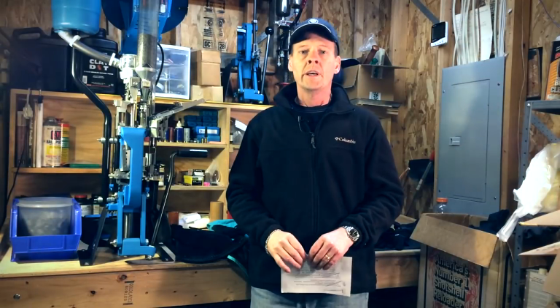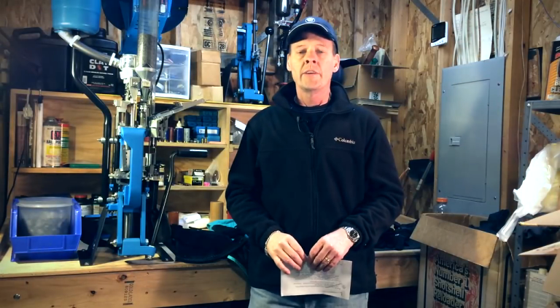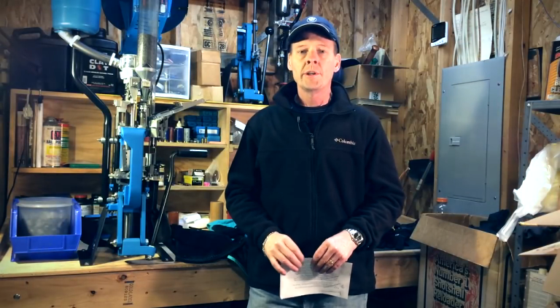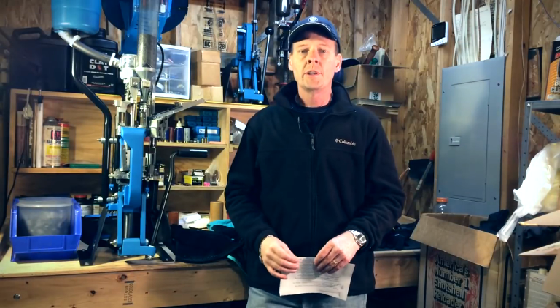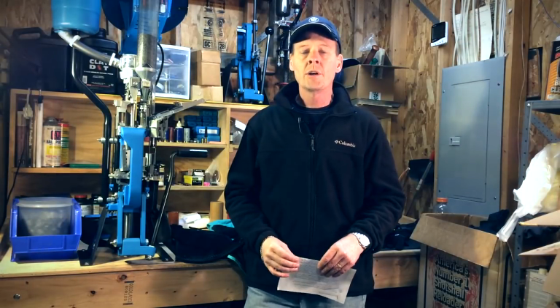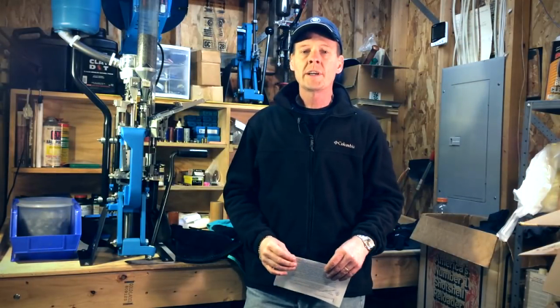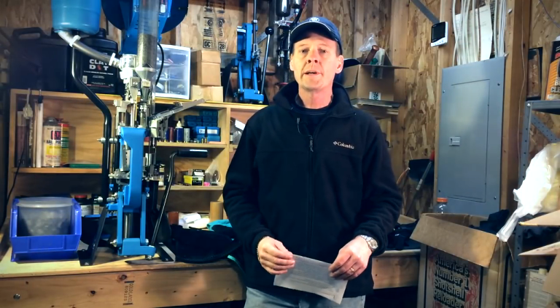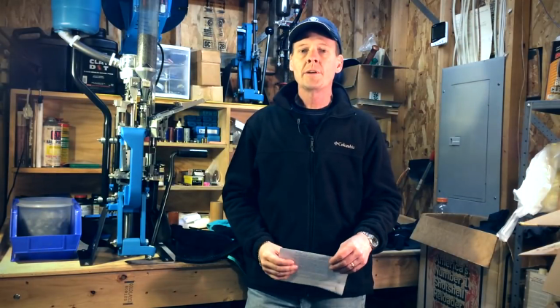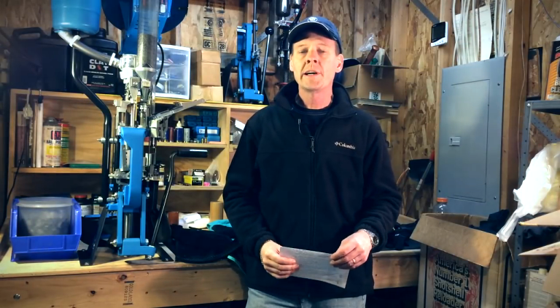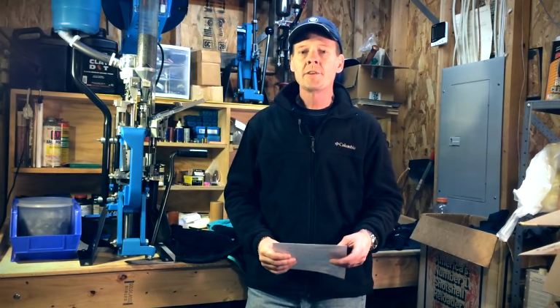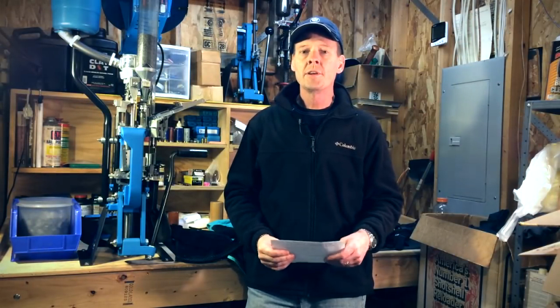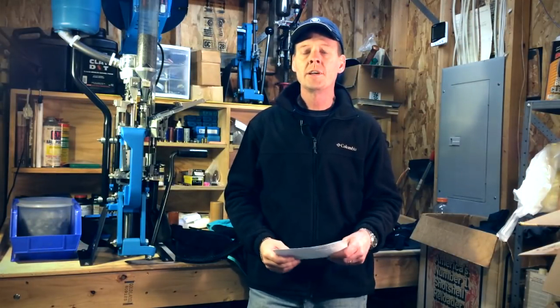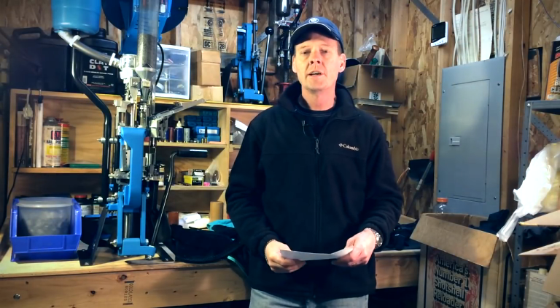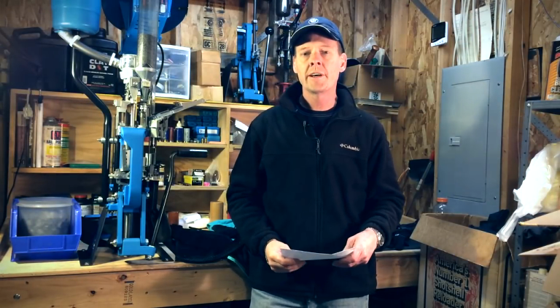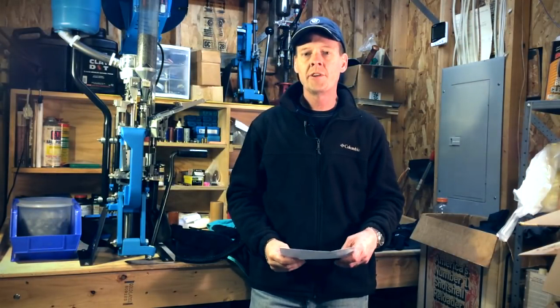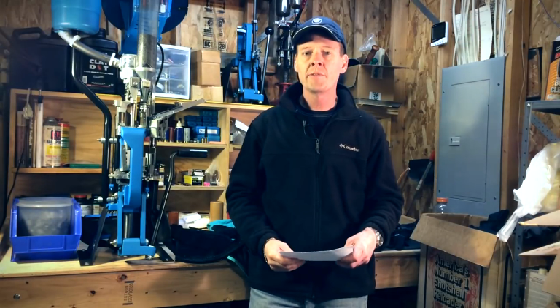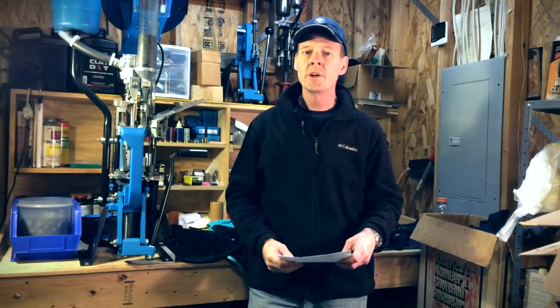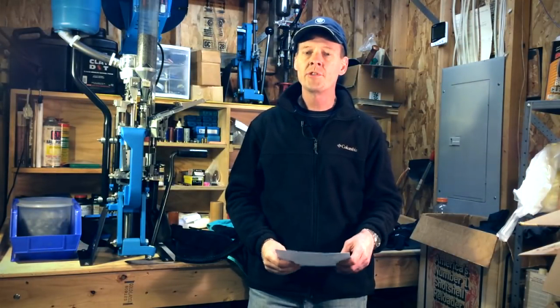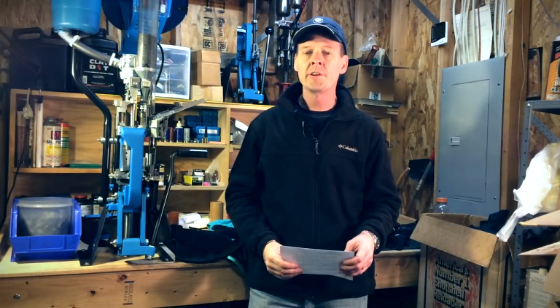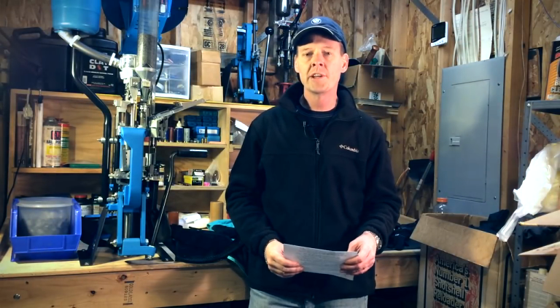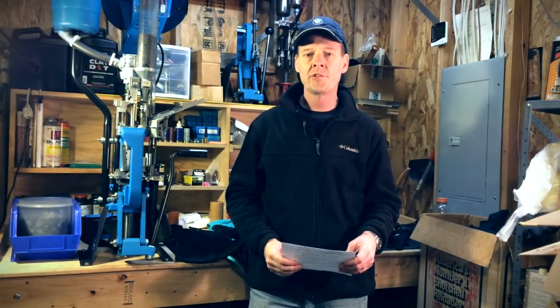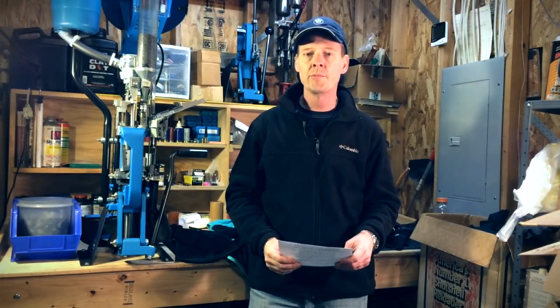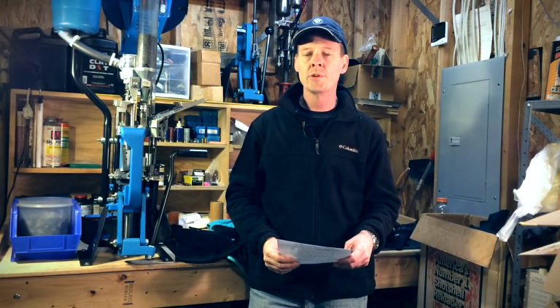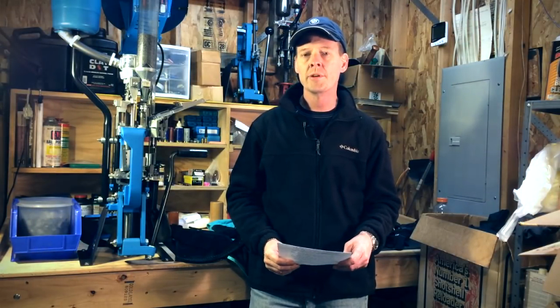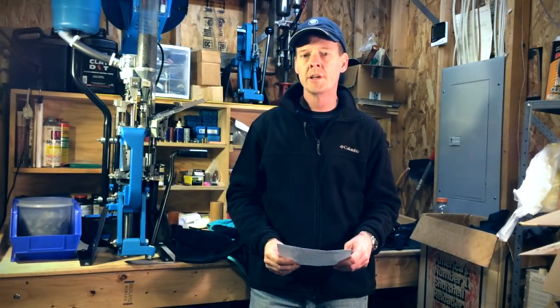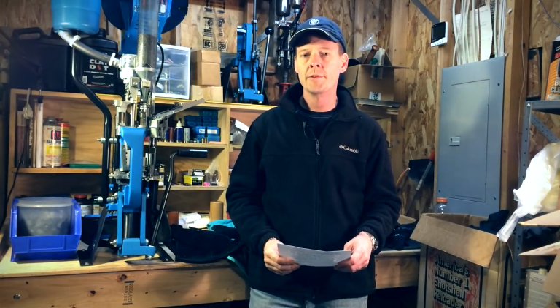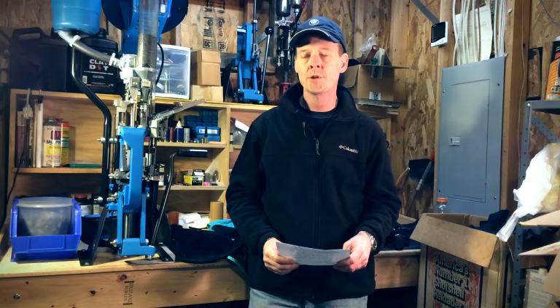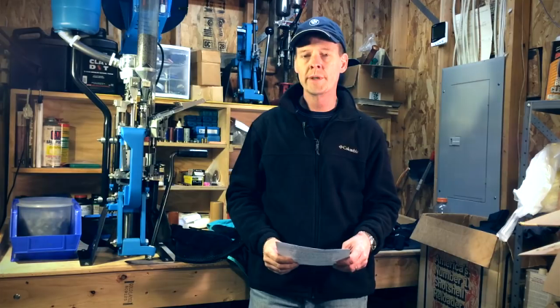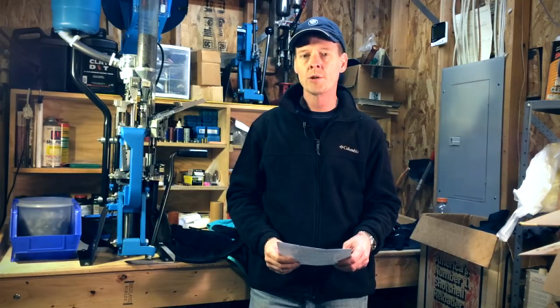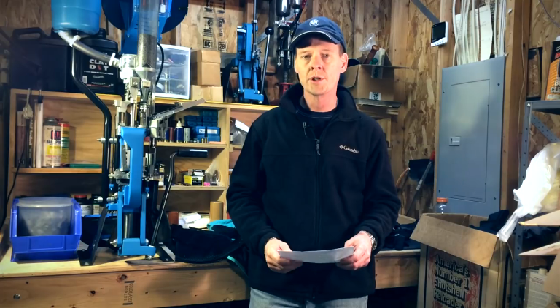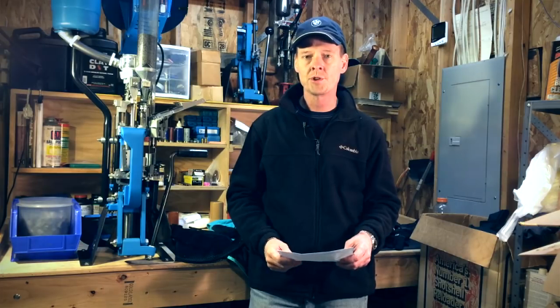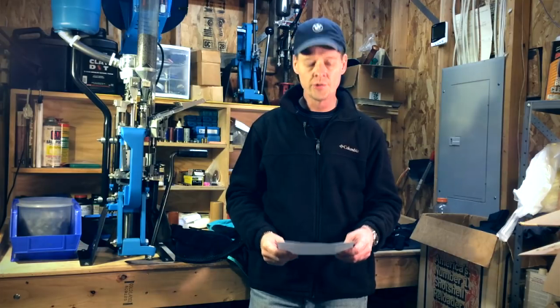Hey everybody, welcome back to Power Factor. I thought I'd take a few minutes here and answer some more viewer email questions.